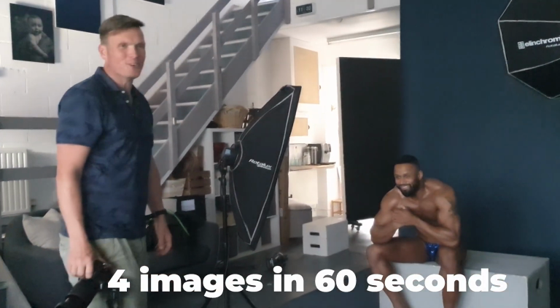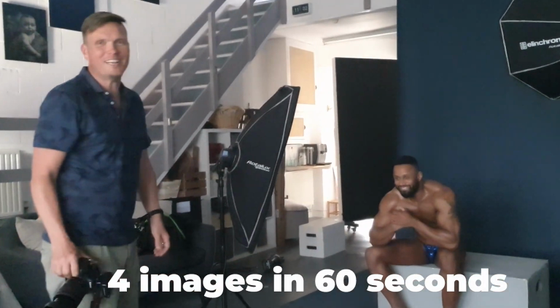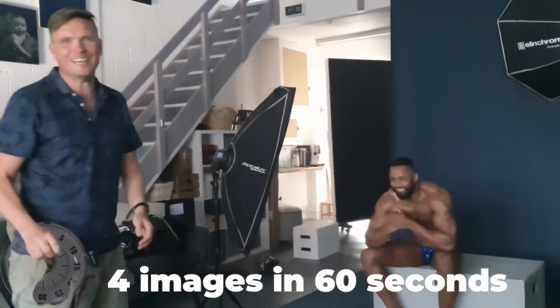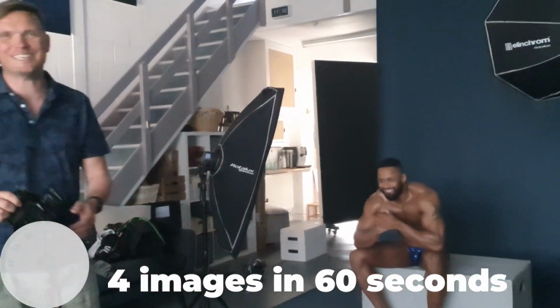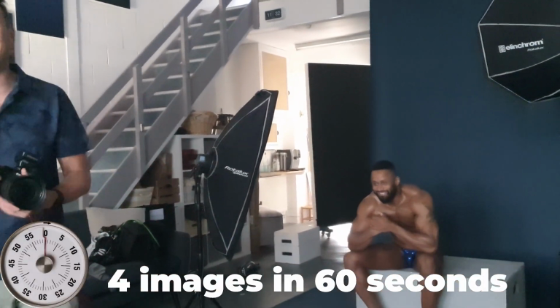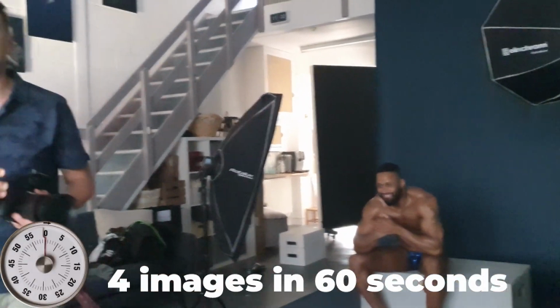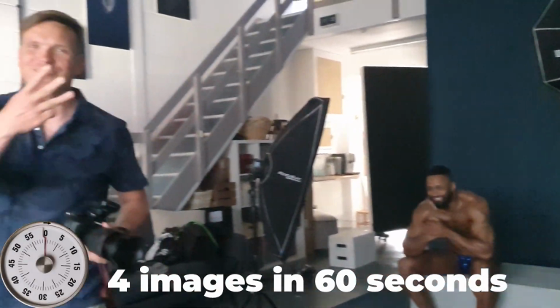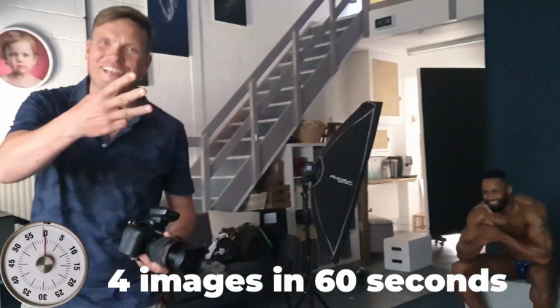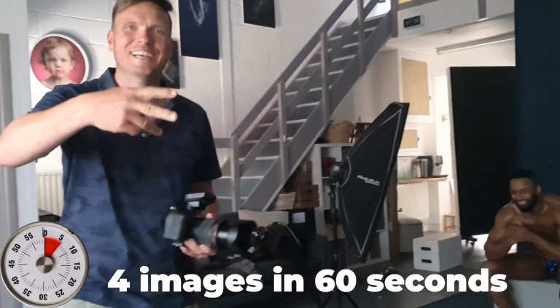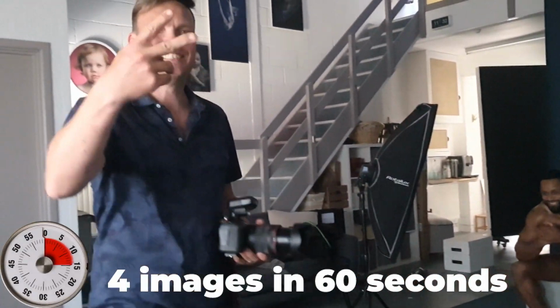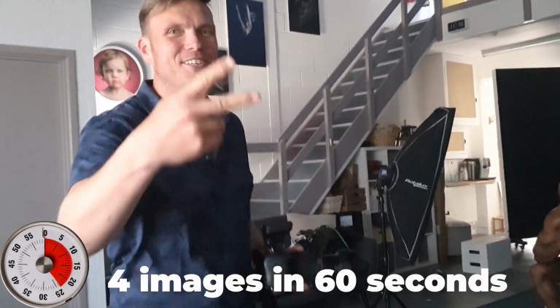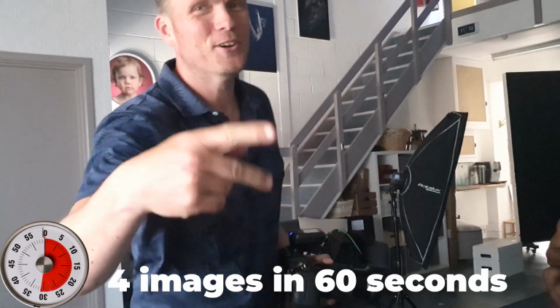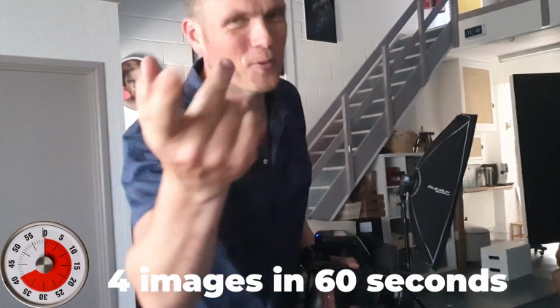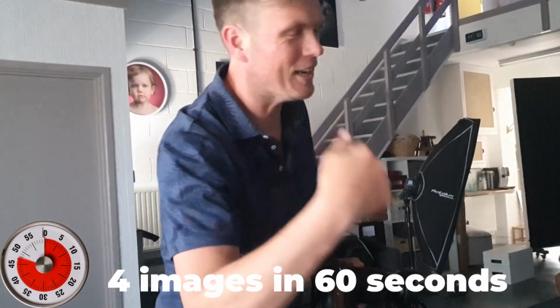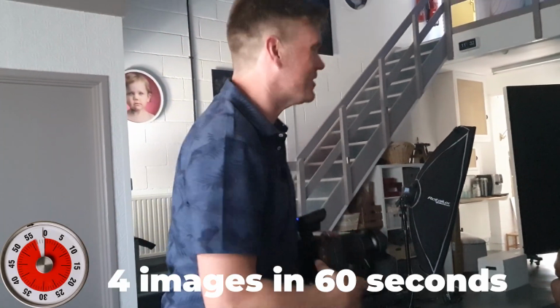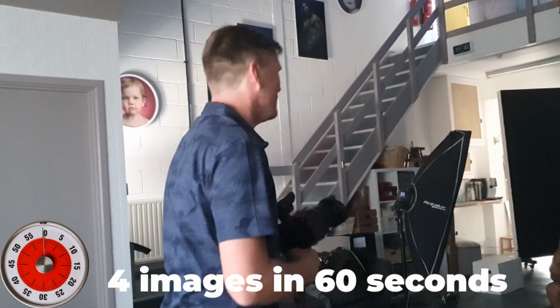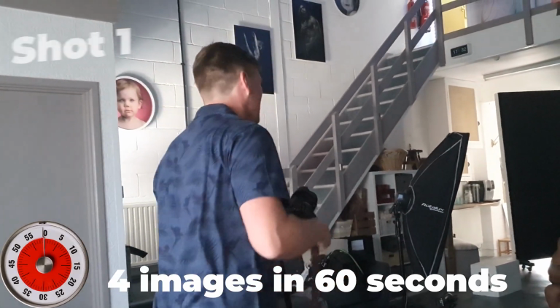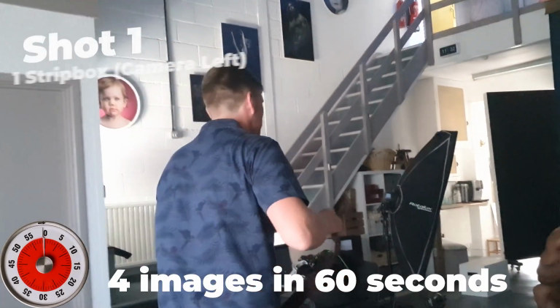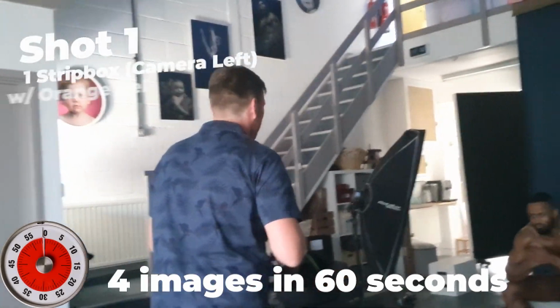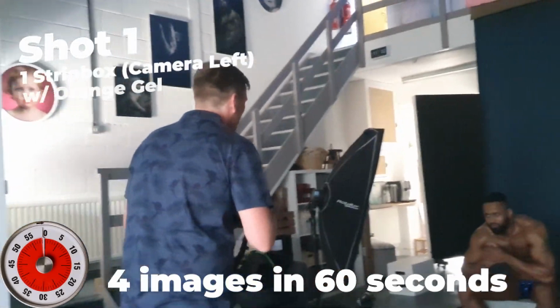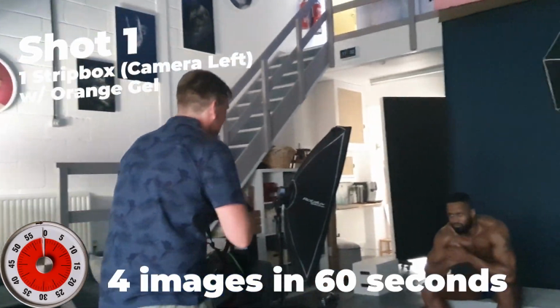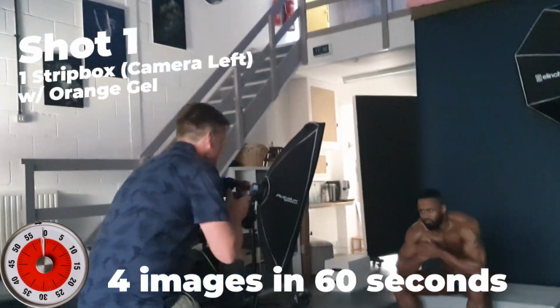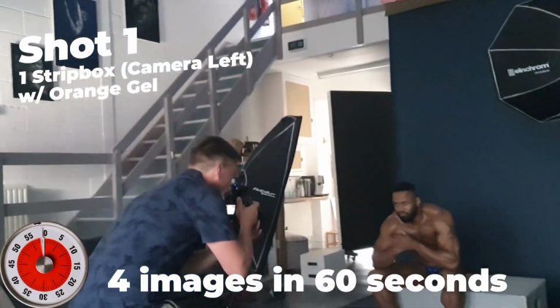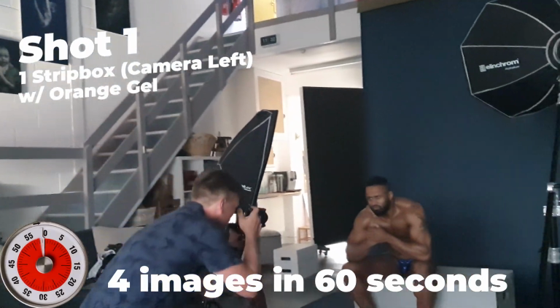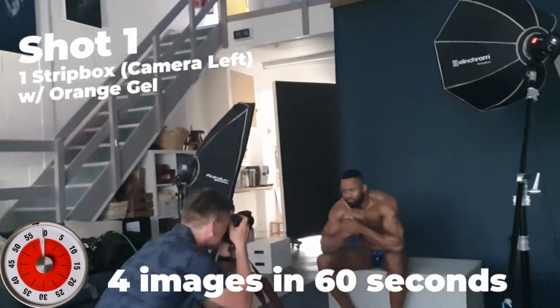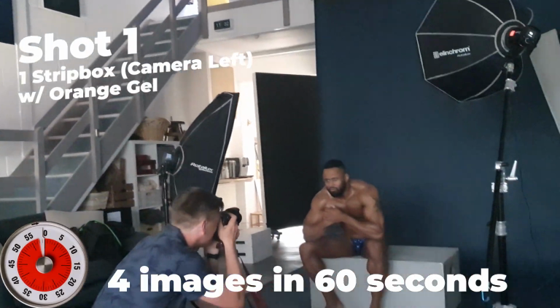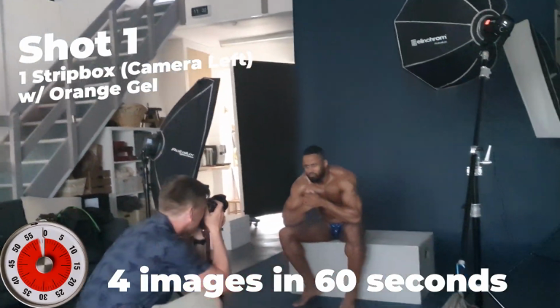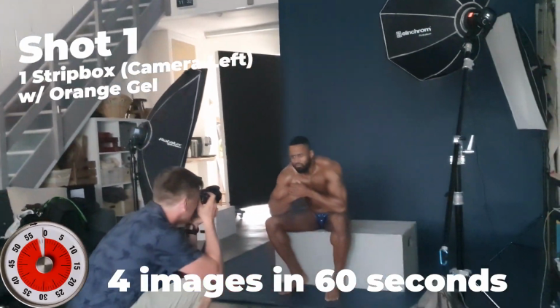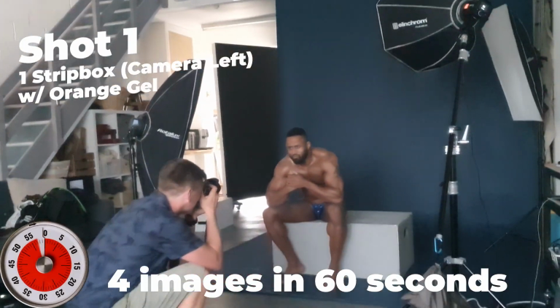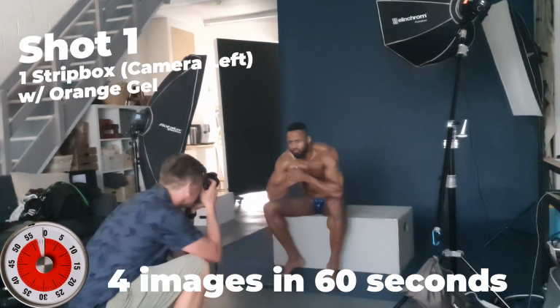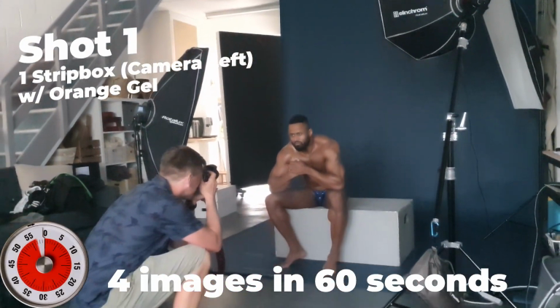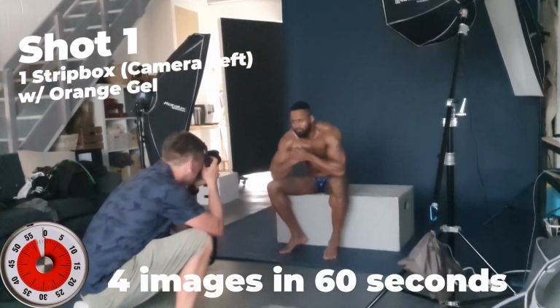Okay, in three, two, one — let's do it! It's like really, really good. It's gonna pull okay at the same time.